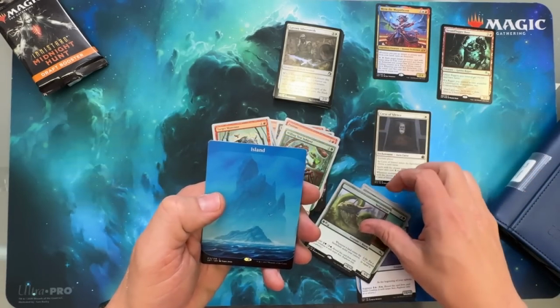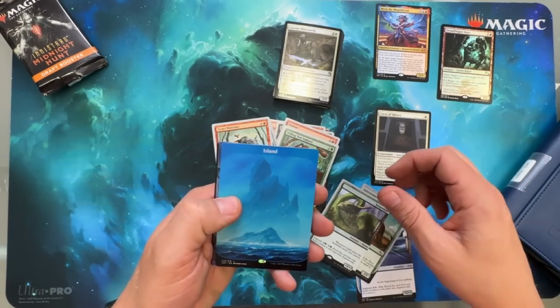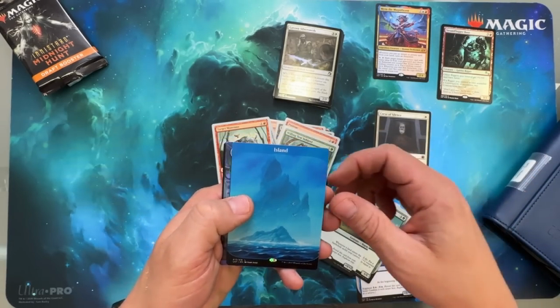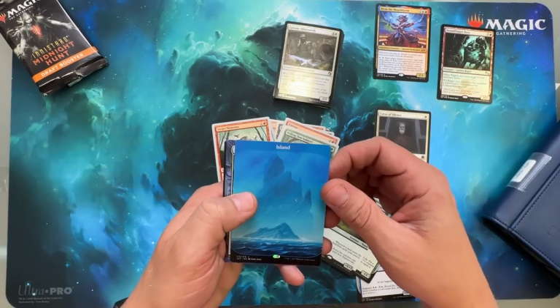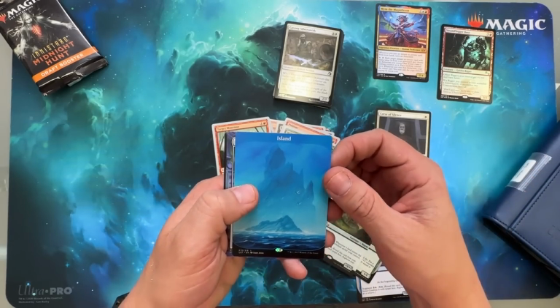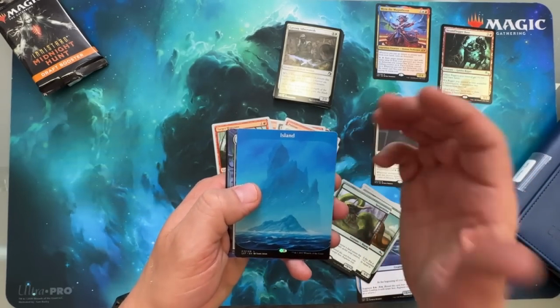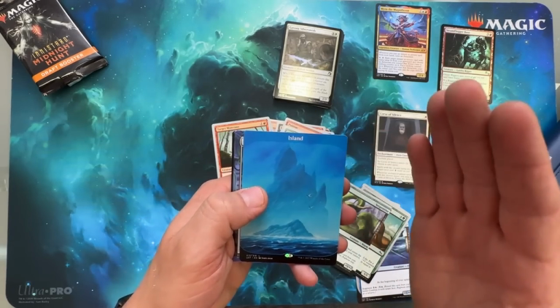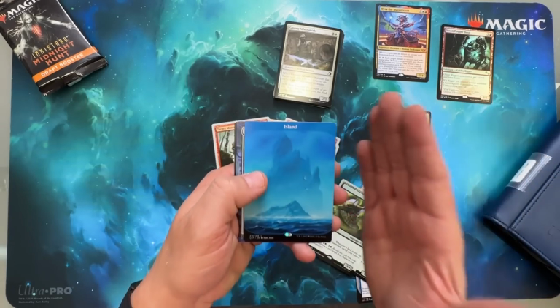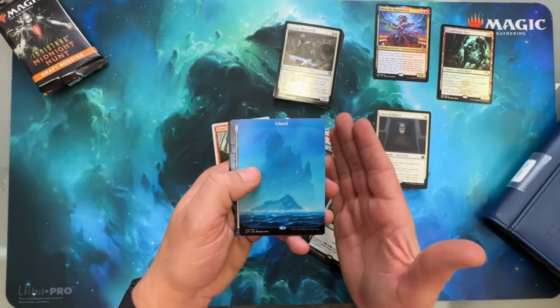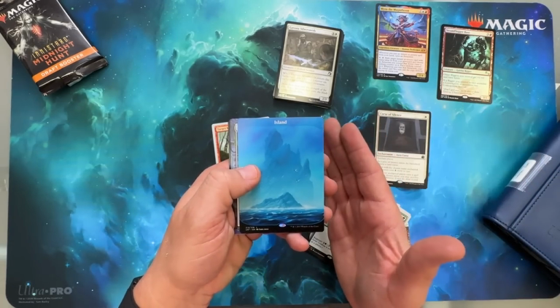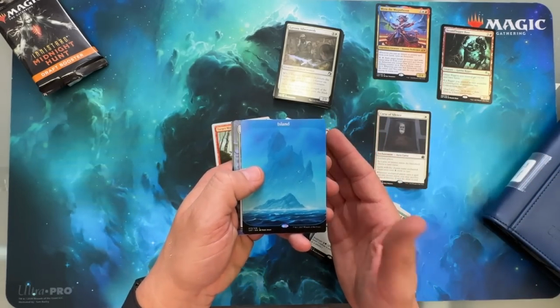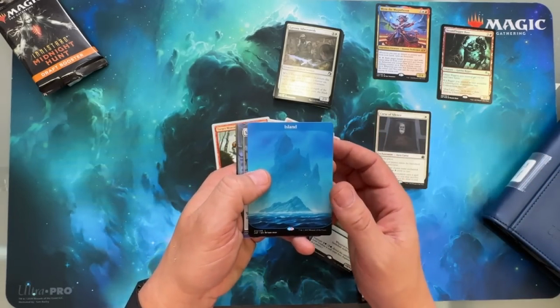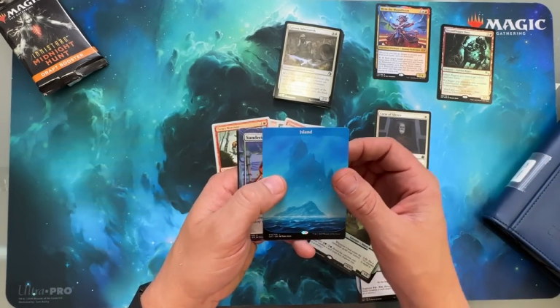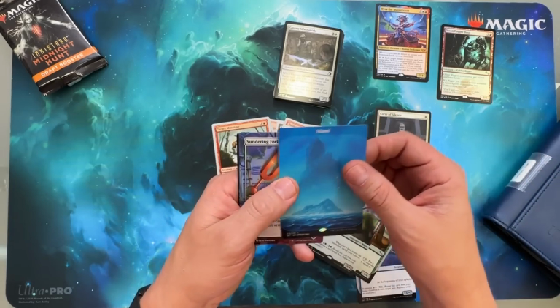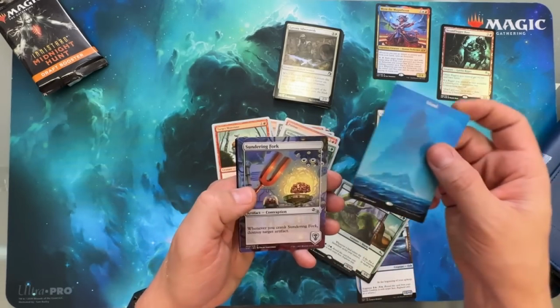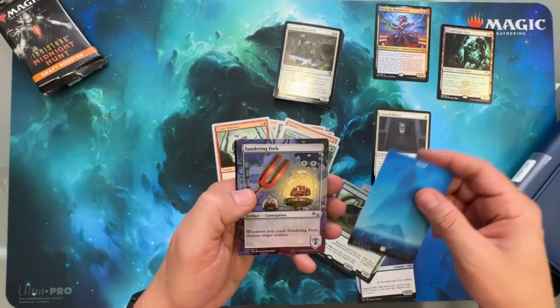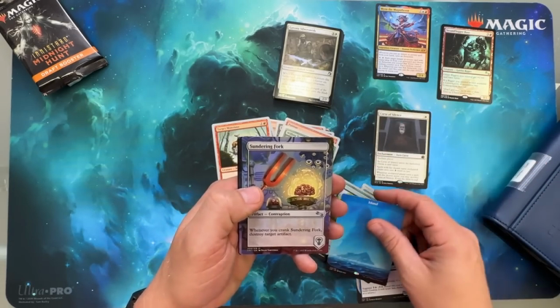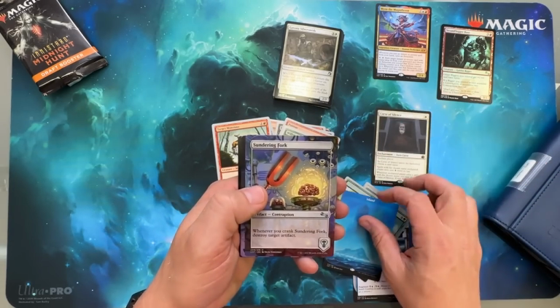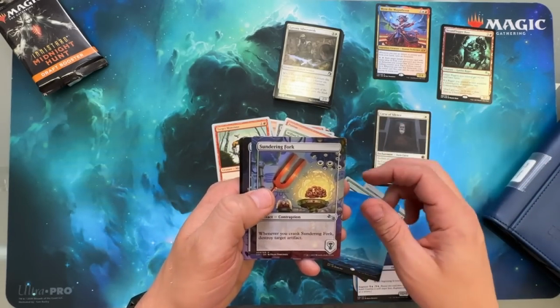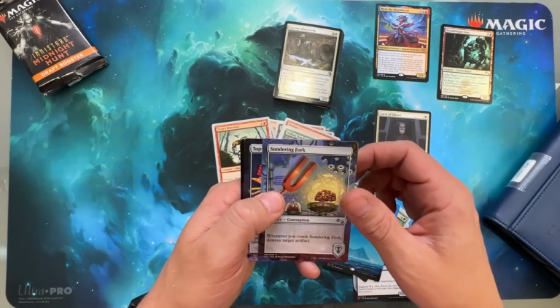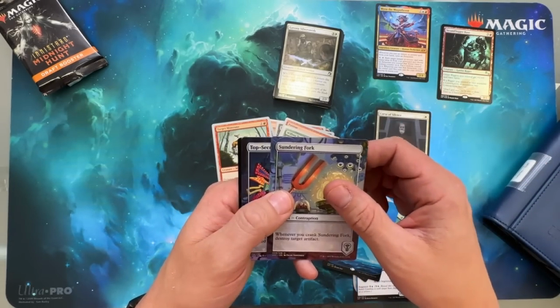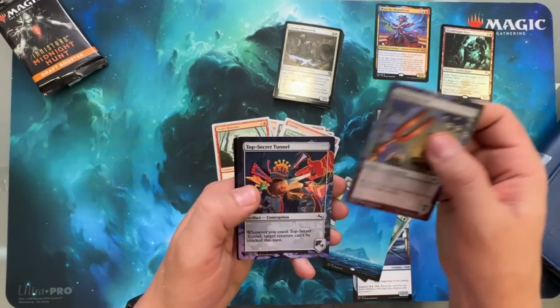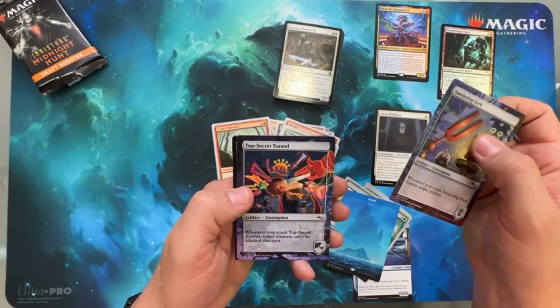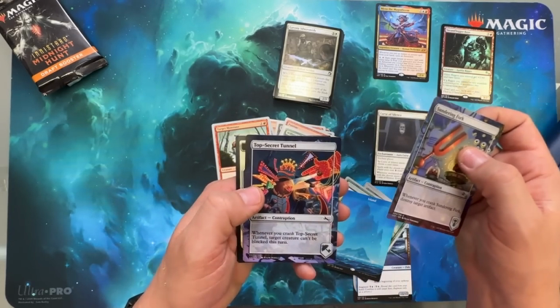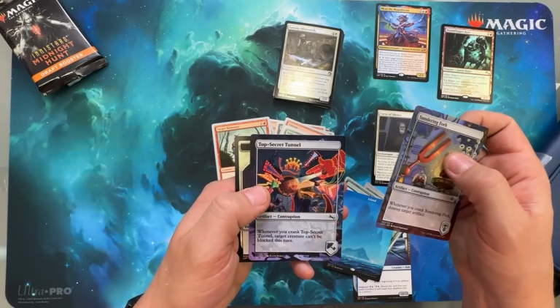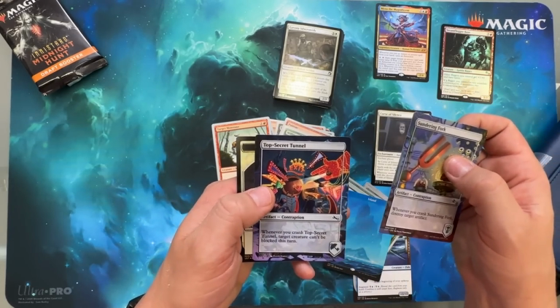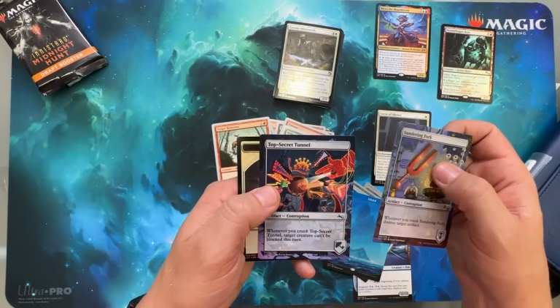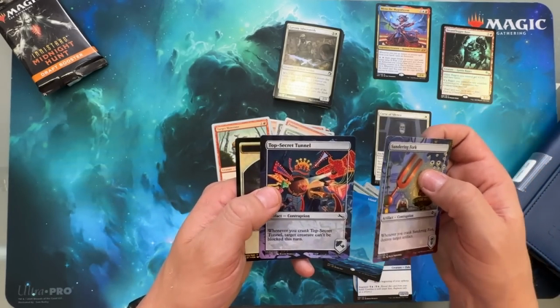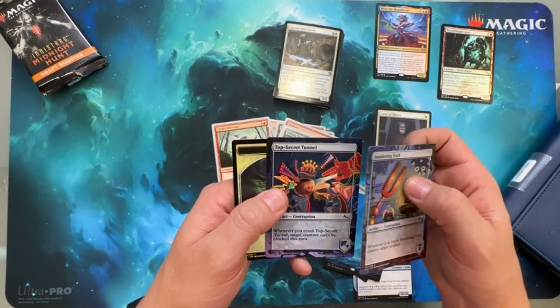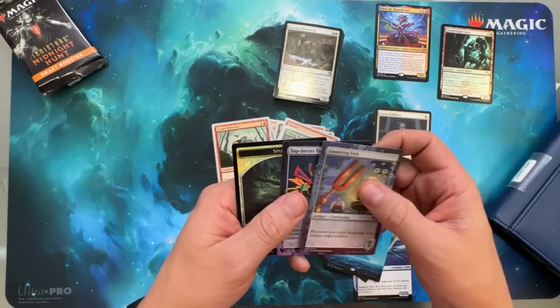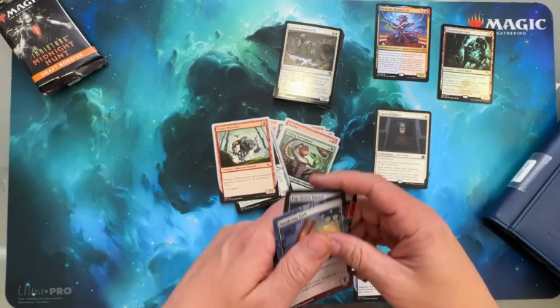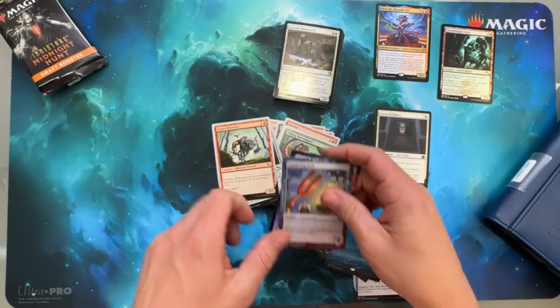Beautiful, beautiful land. A Sundering Fork and a Top Secret Tunnel.